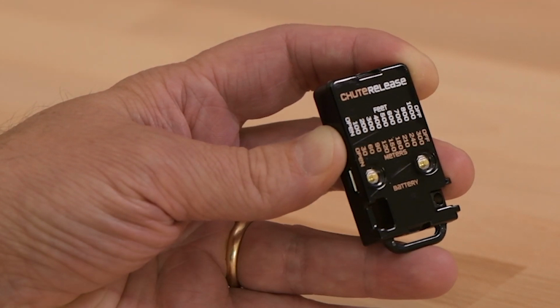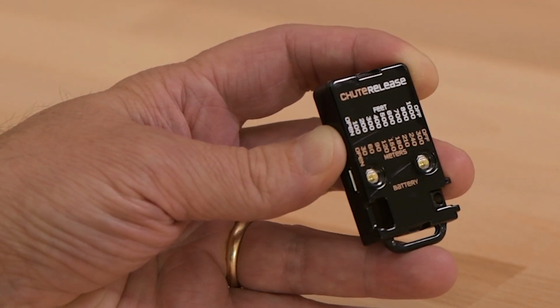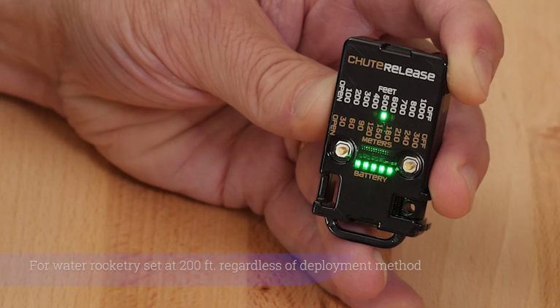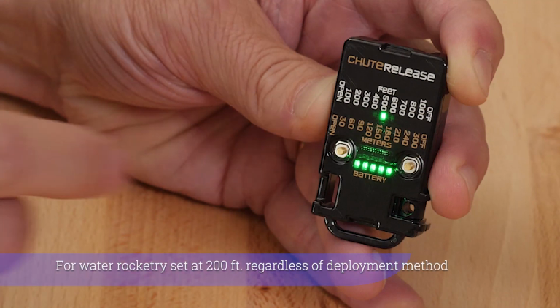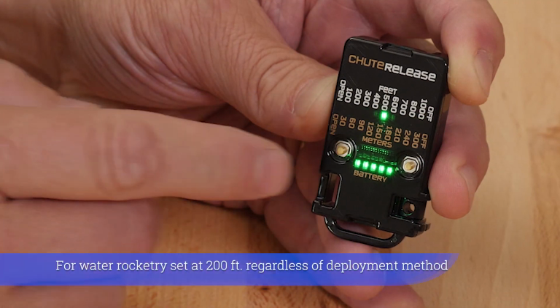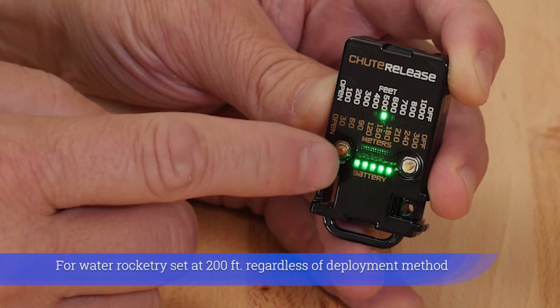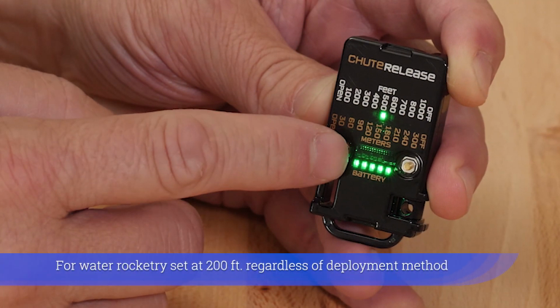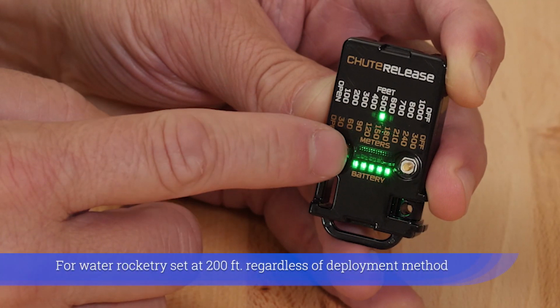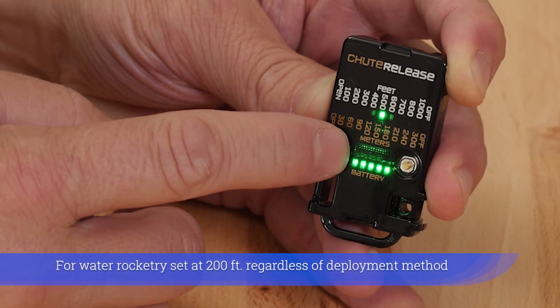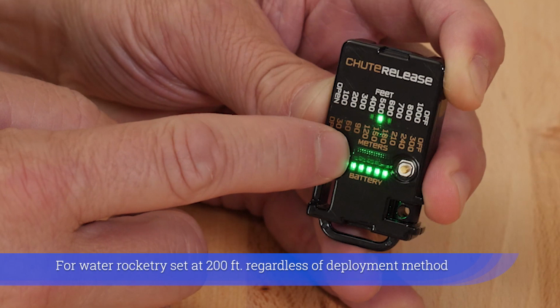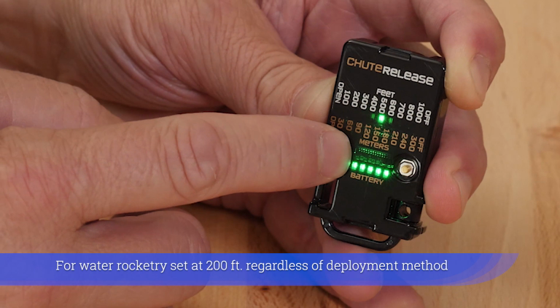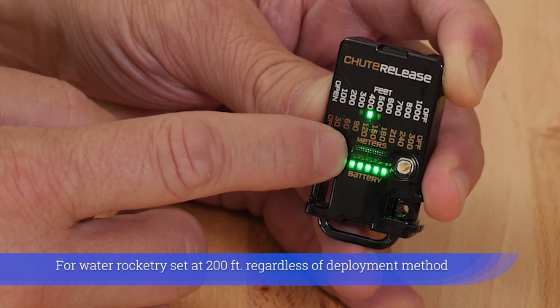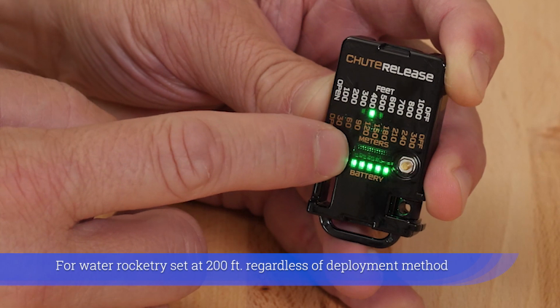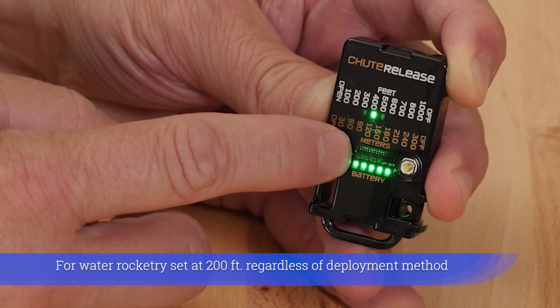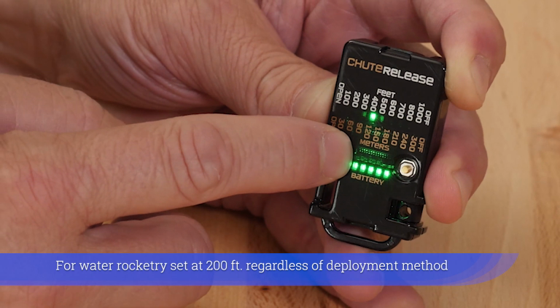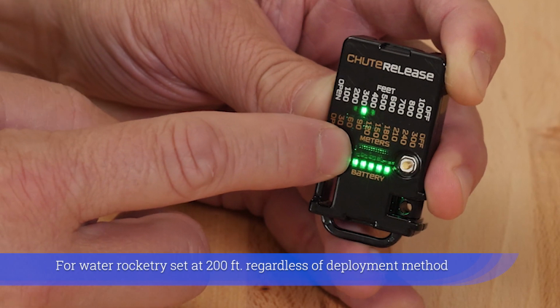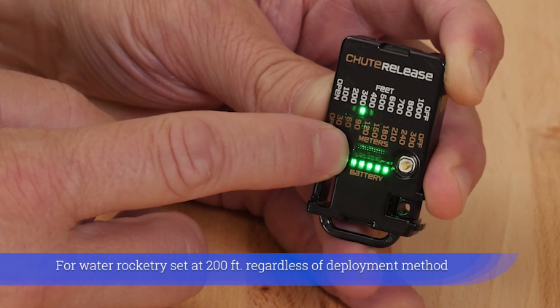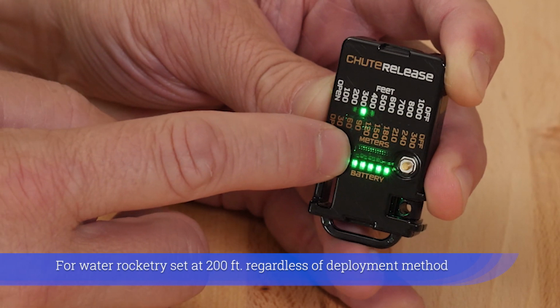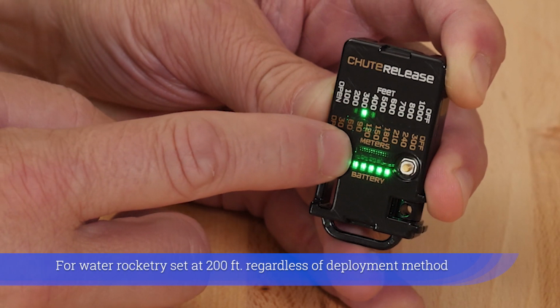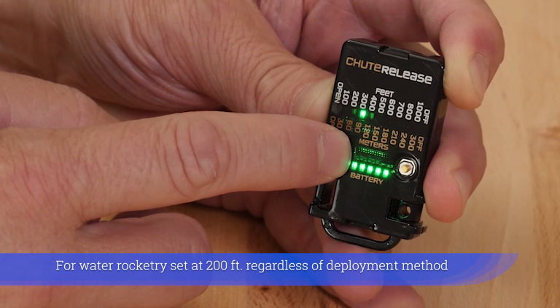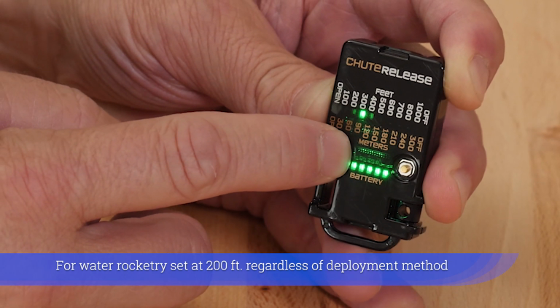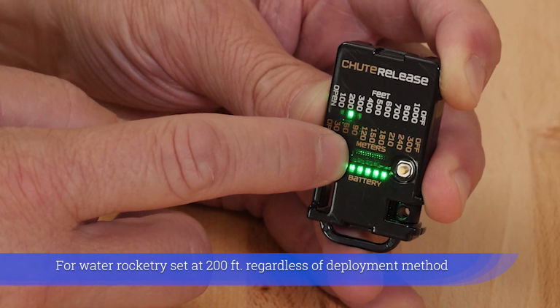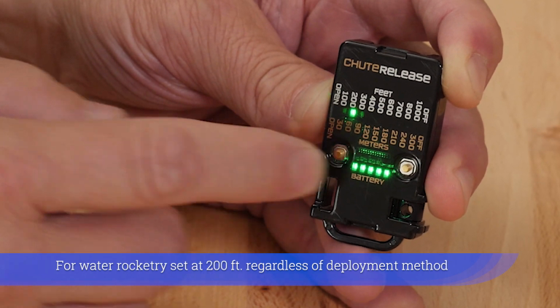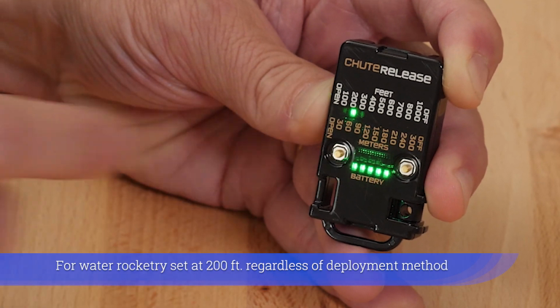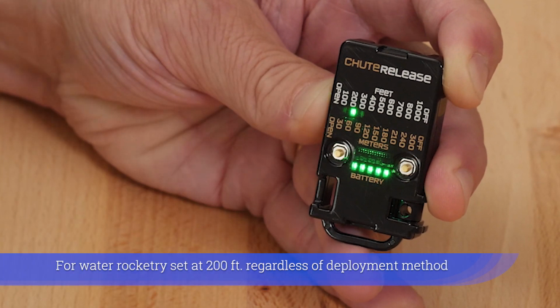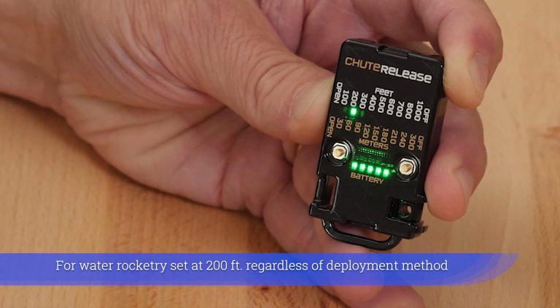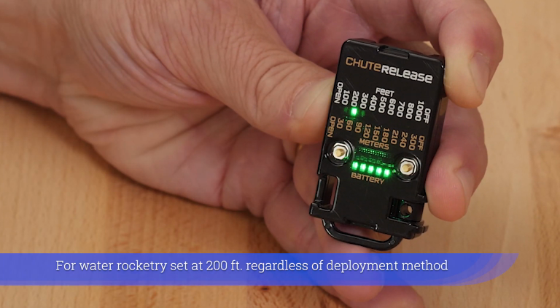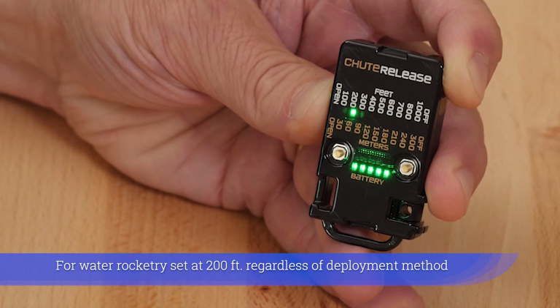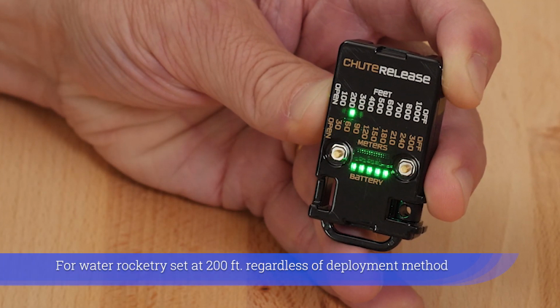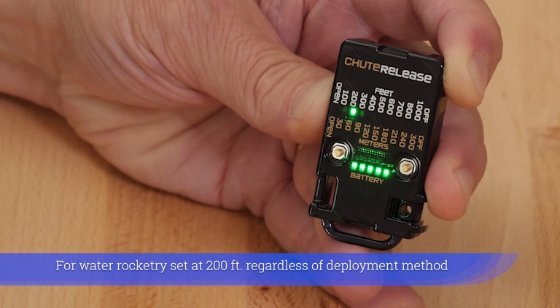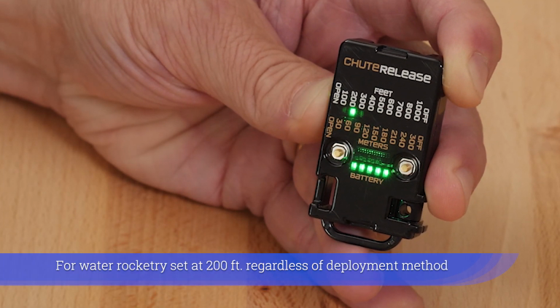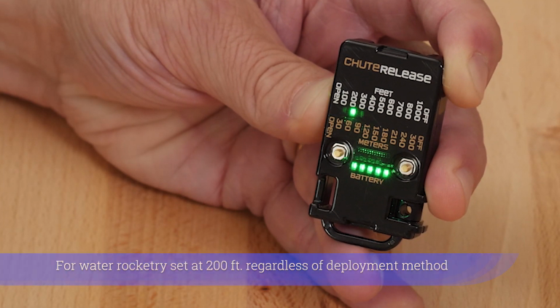For water rocketry, set at 200 feet regardless of deployment method.